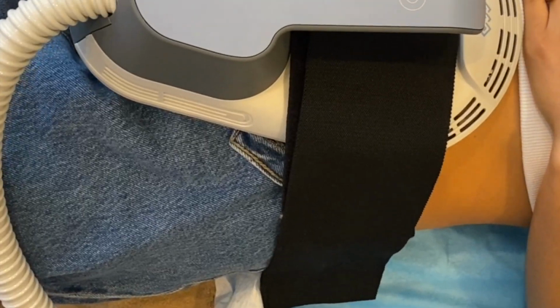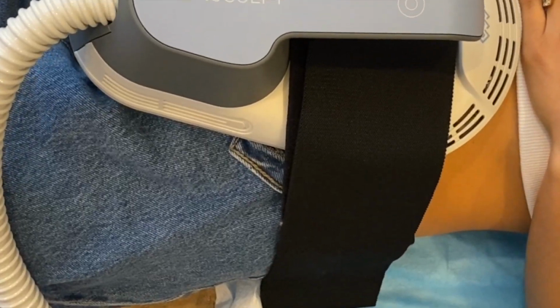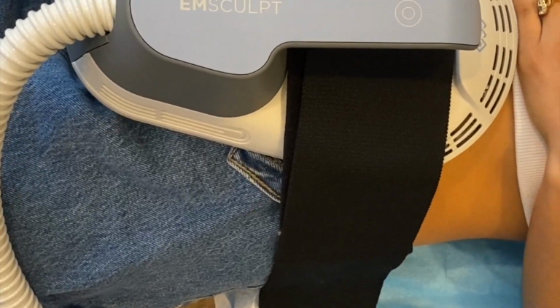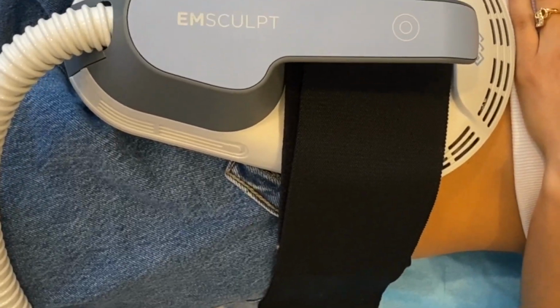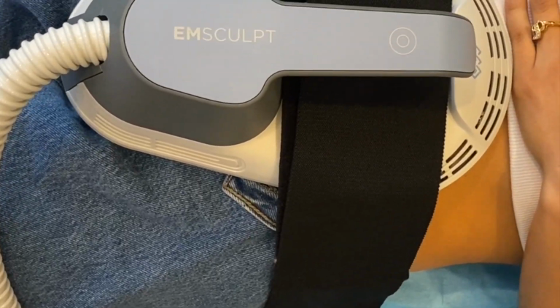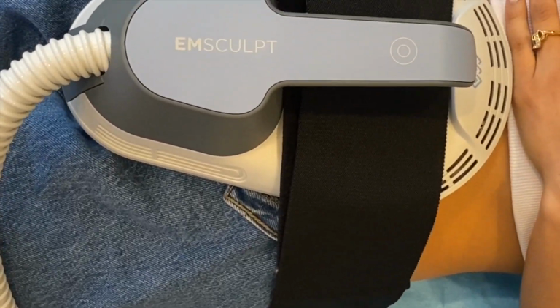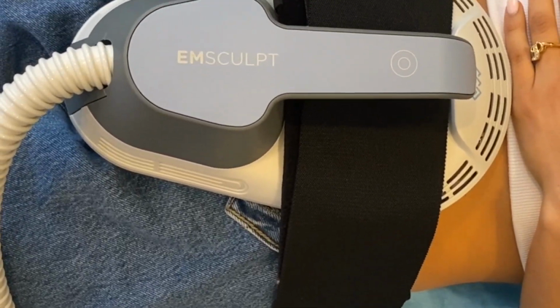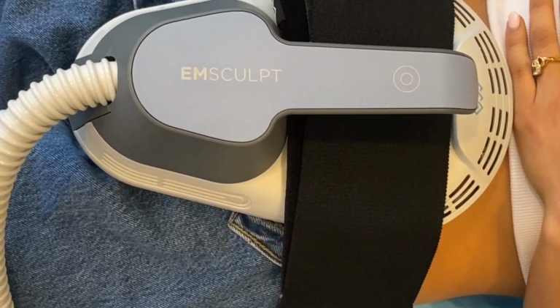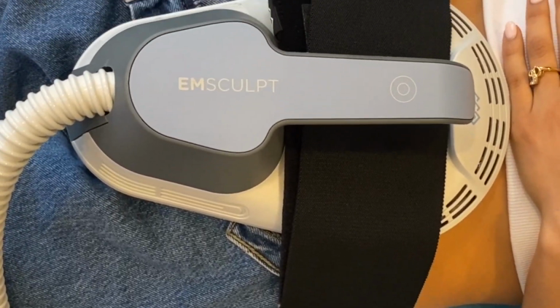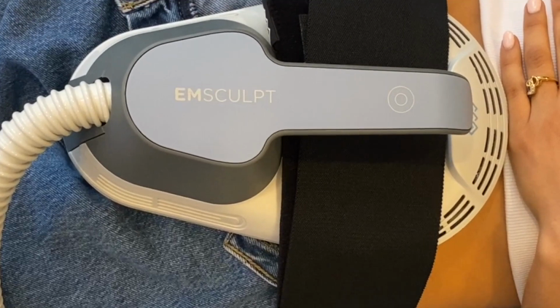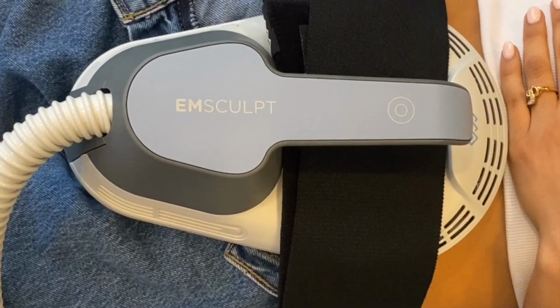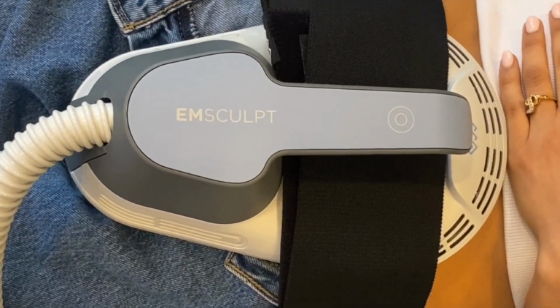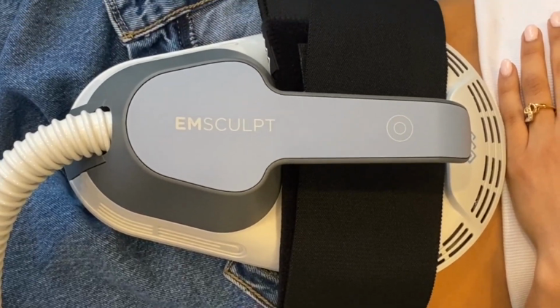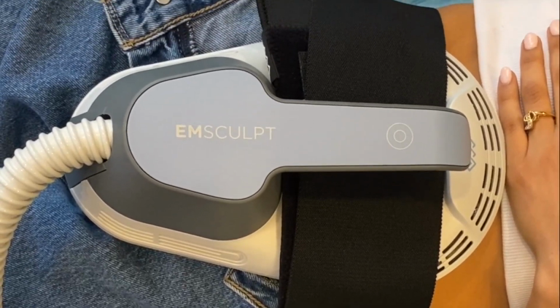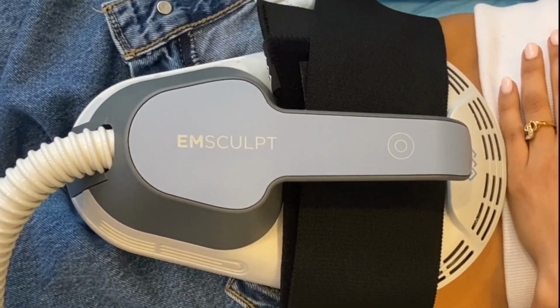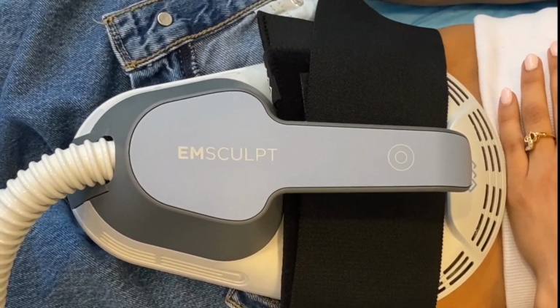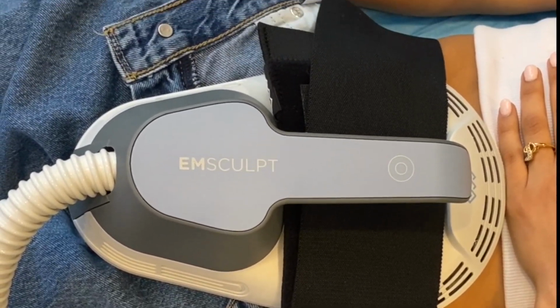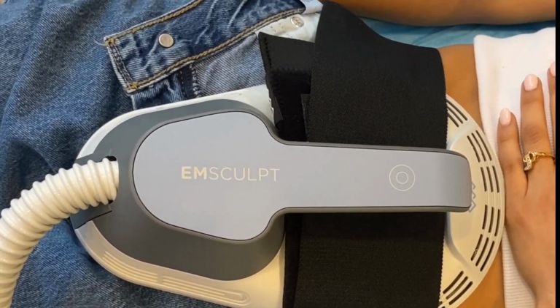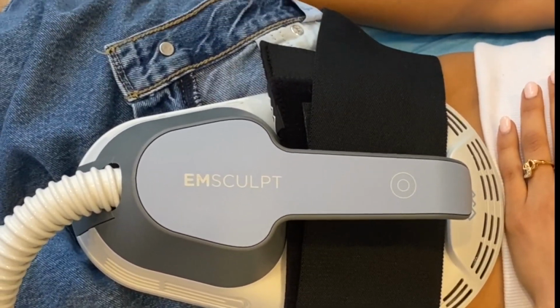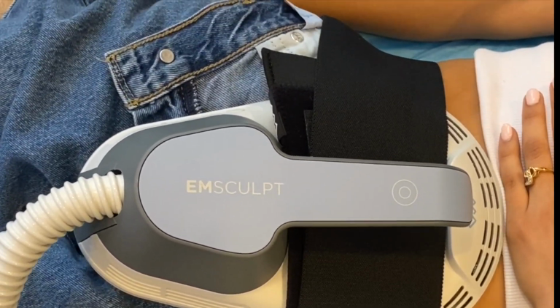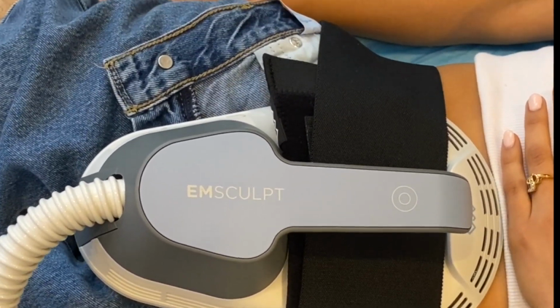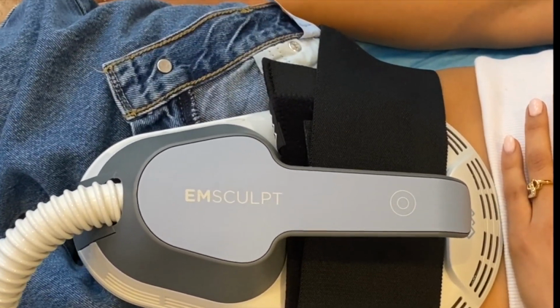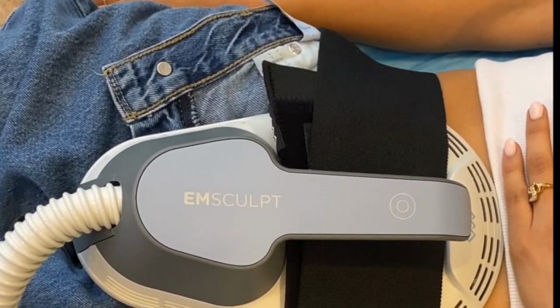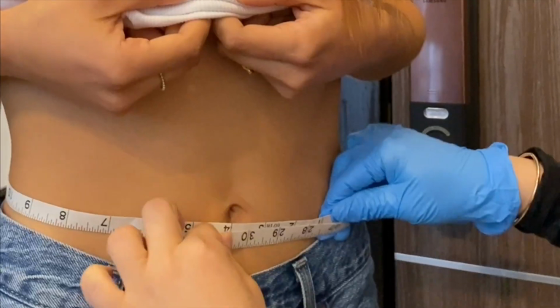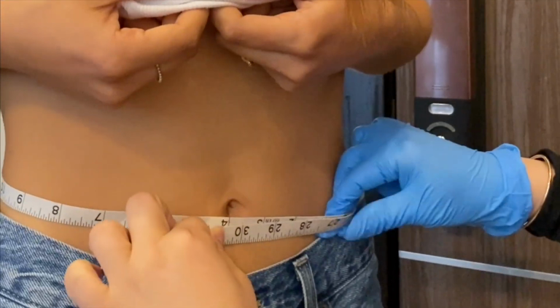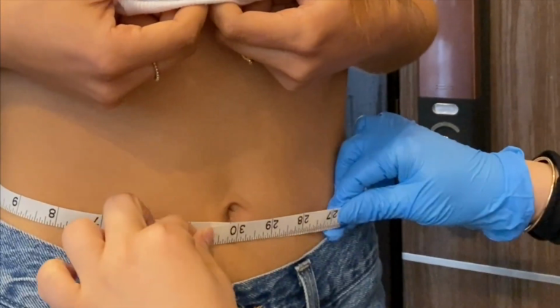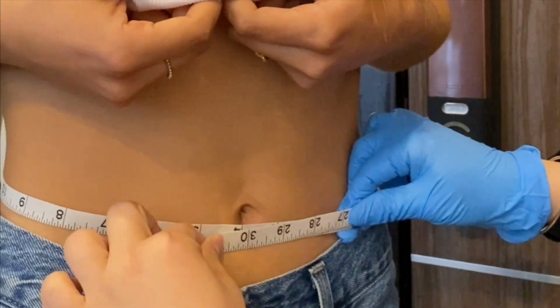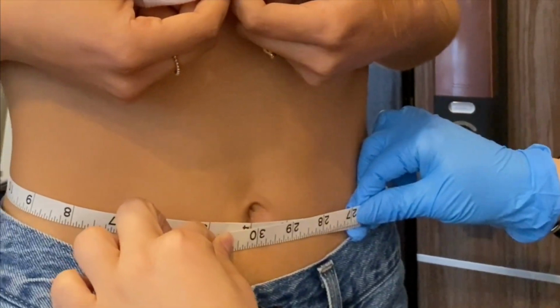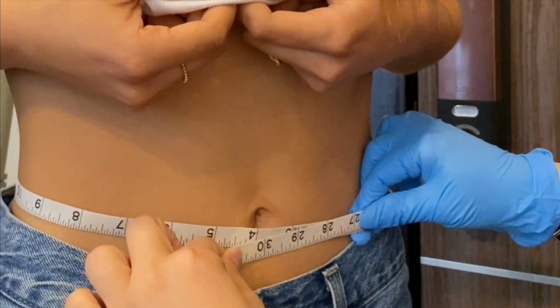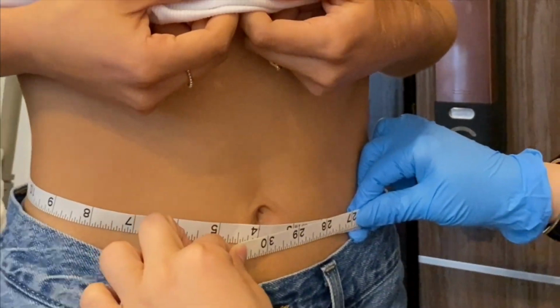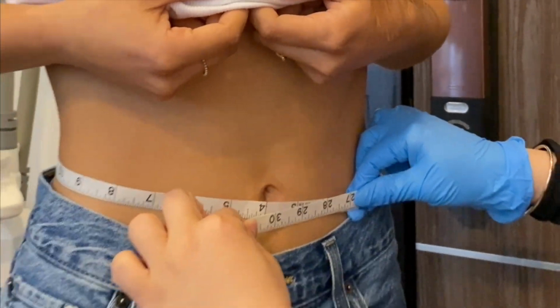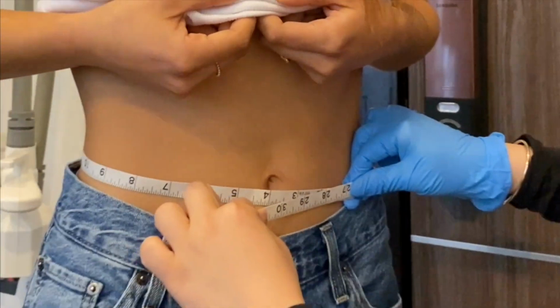The results? A deep remodeling and toning of your abdominal wall, and the ideal curvature, tone, and lift for your buttocks.